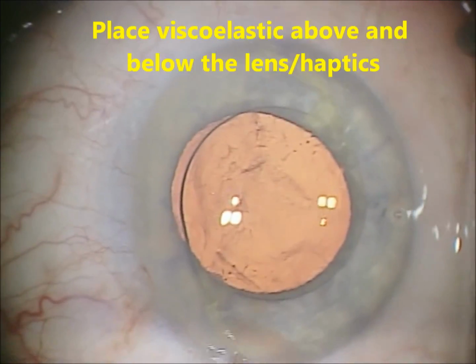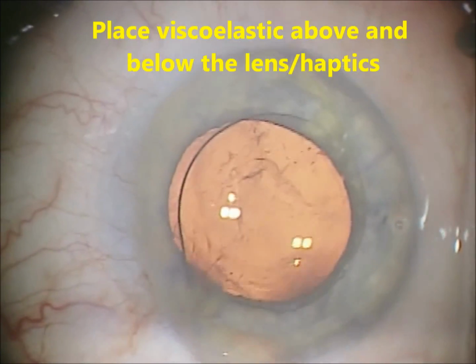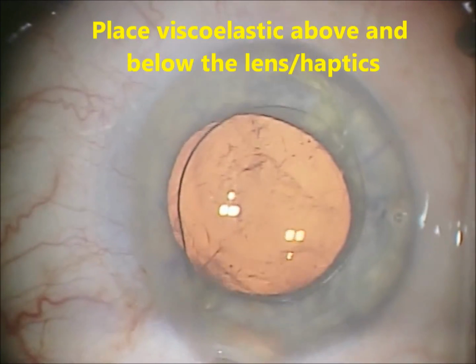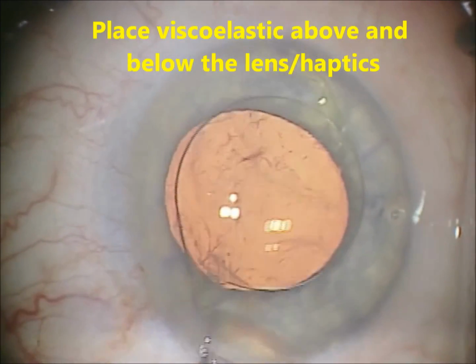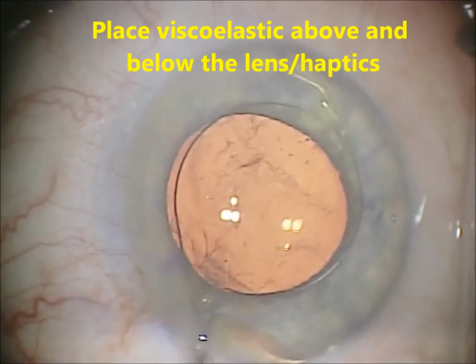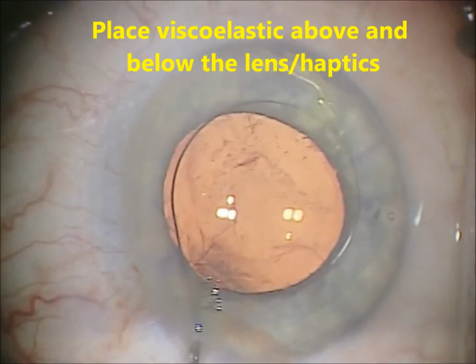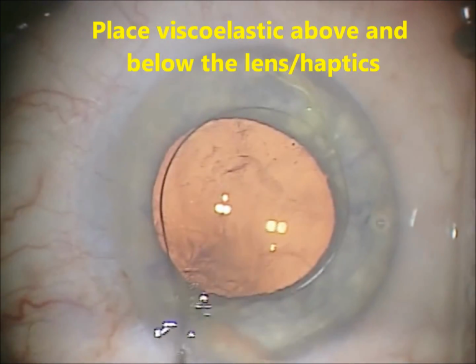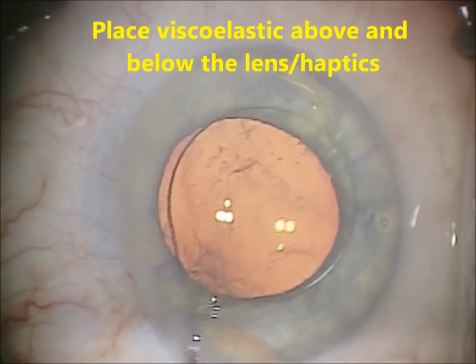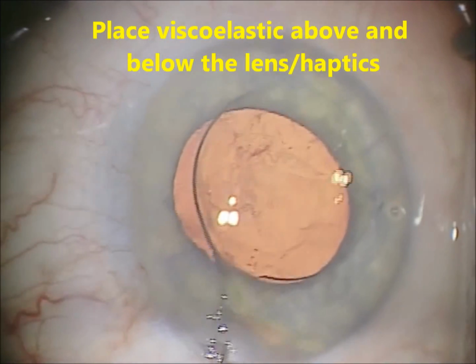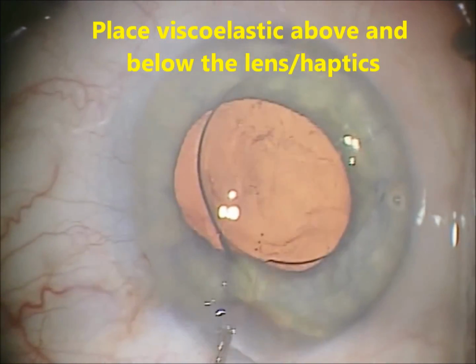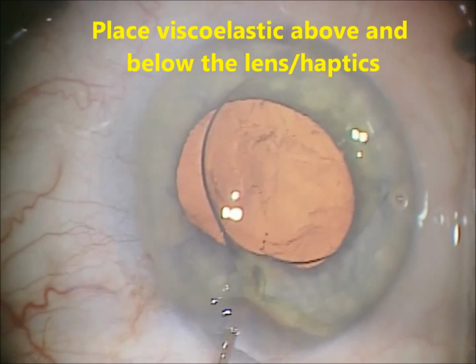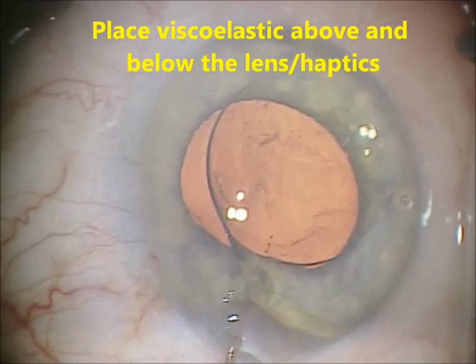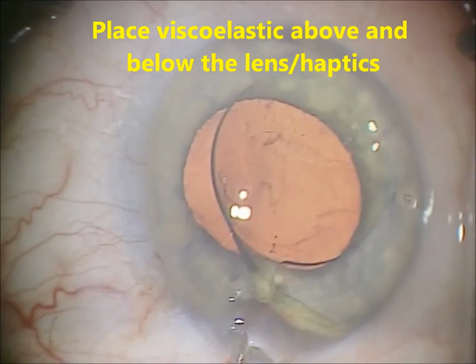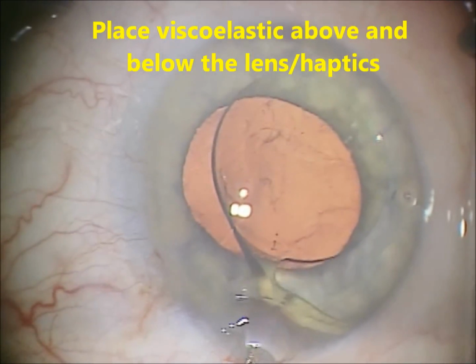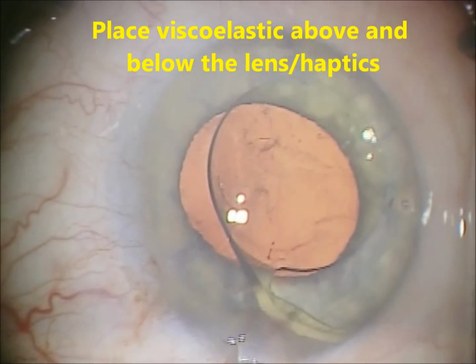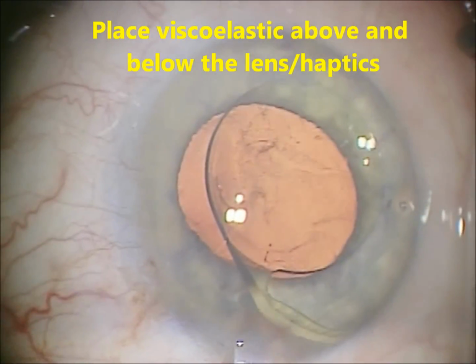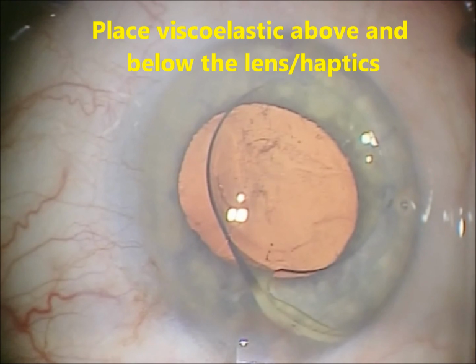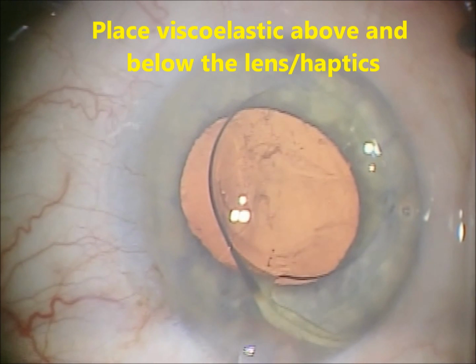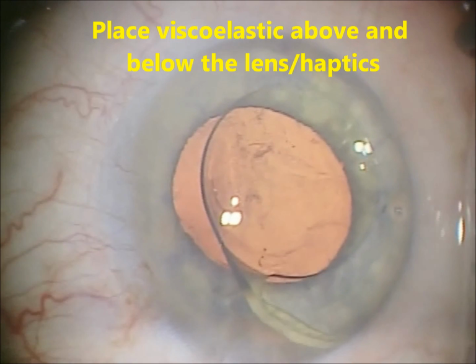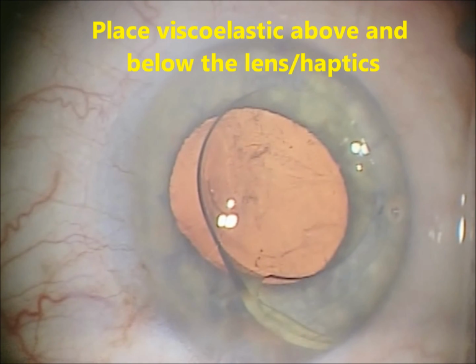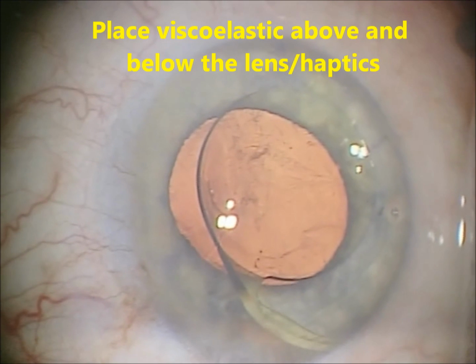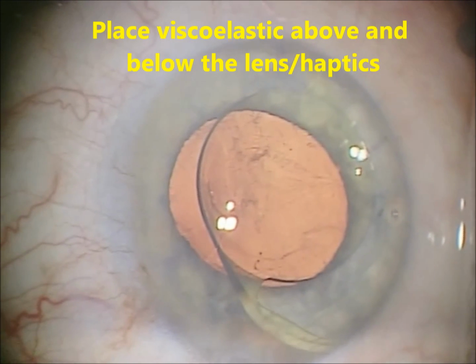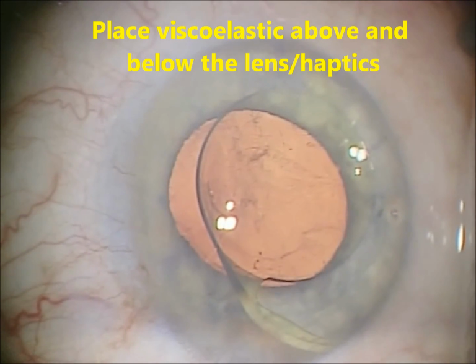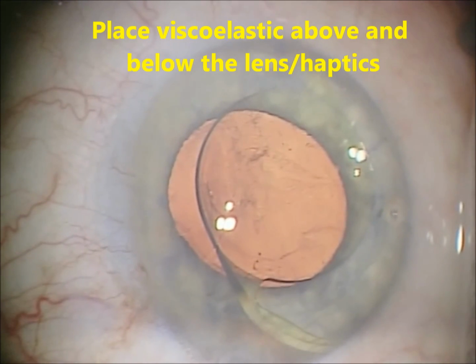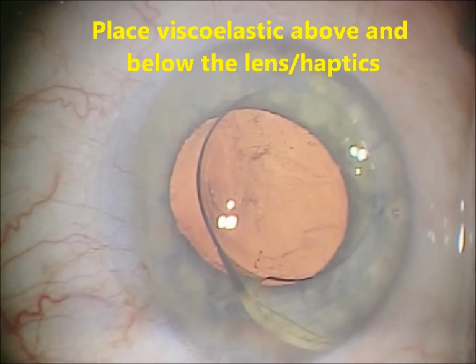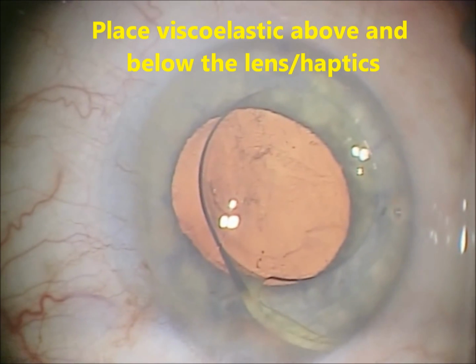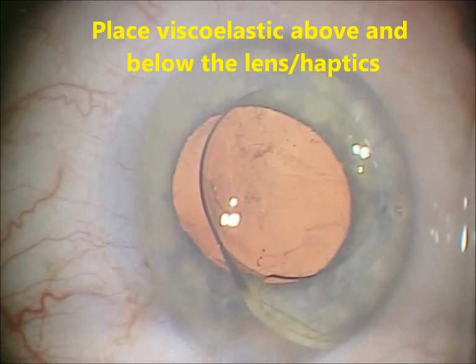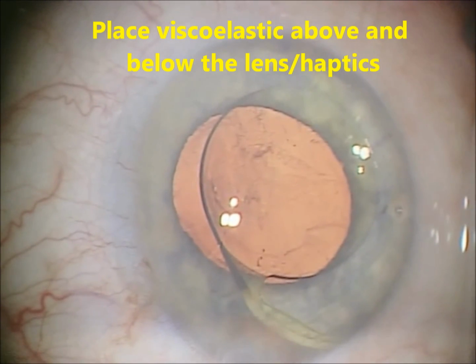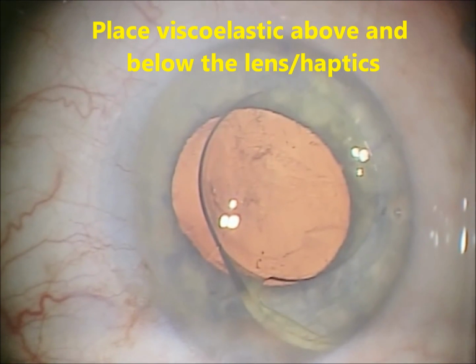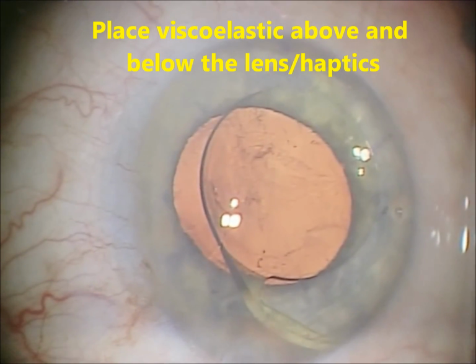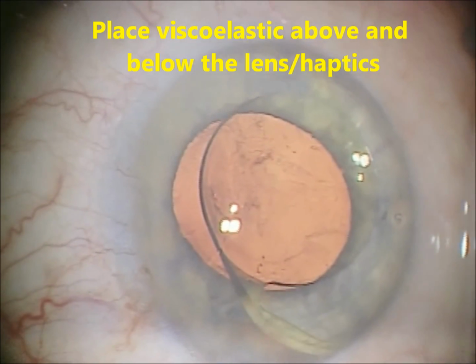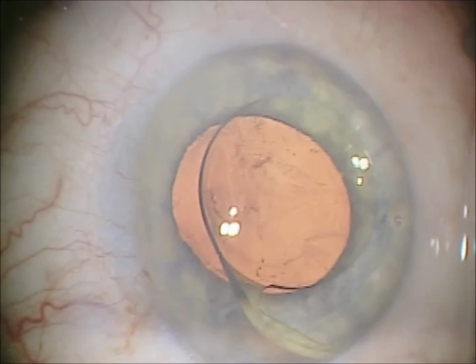Viscoelastic is then placed below and above the lens and haptics to protect the cornea and the bag.